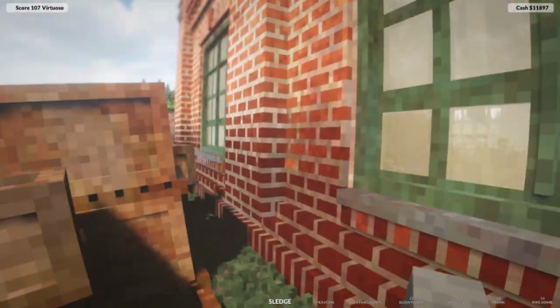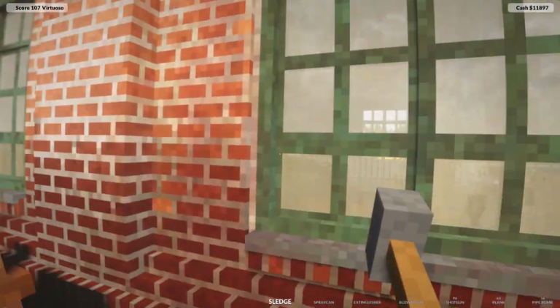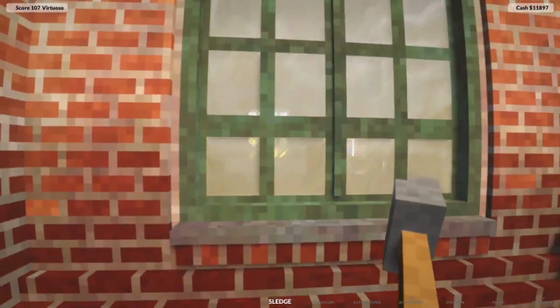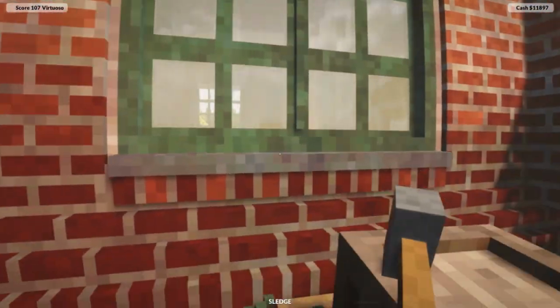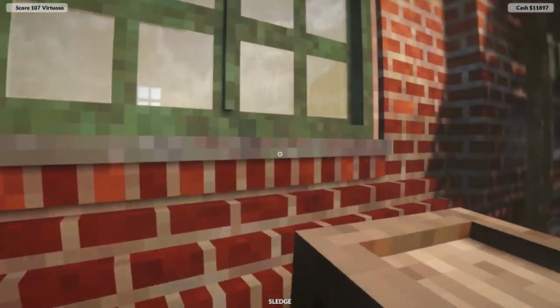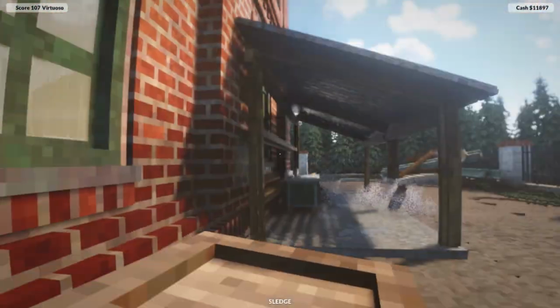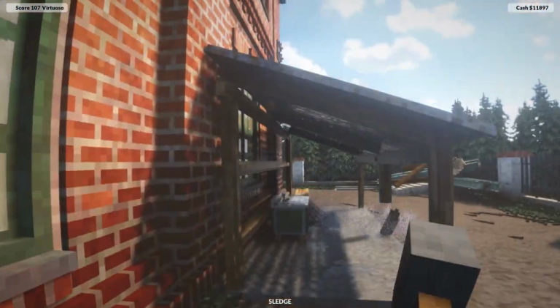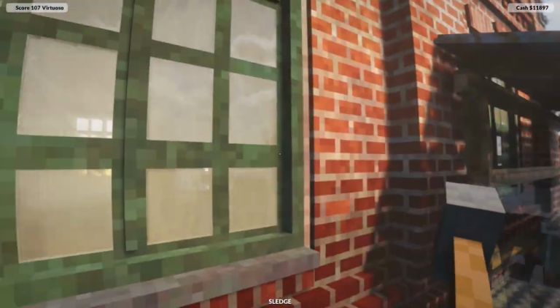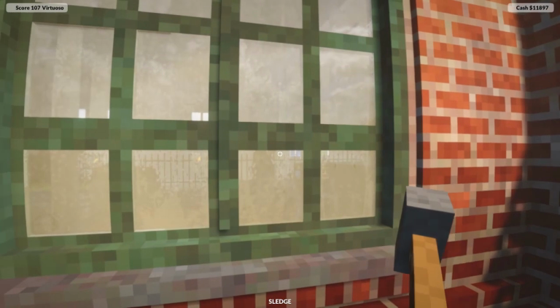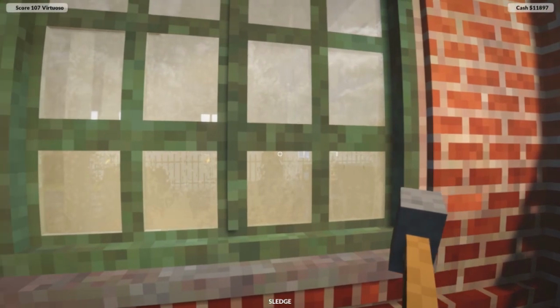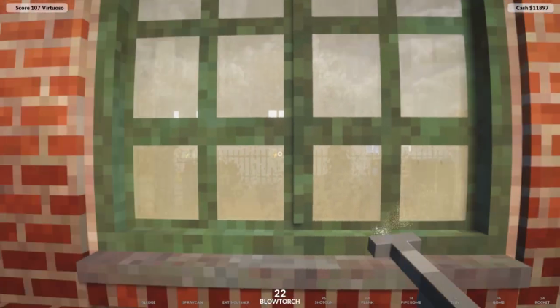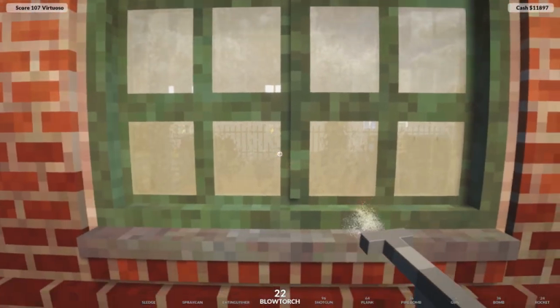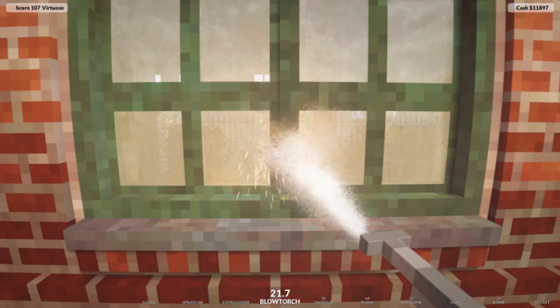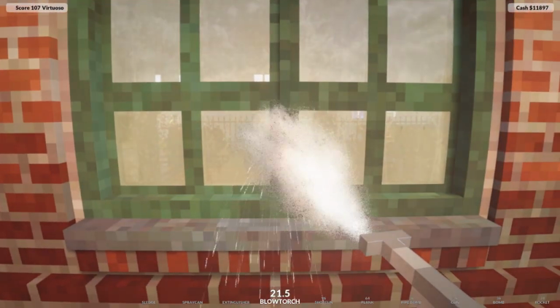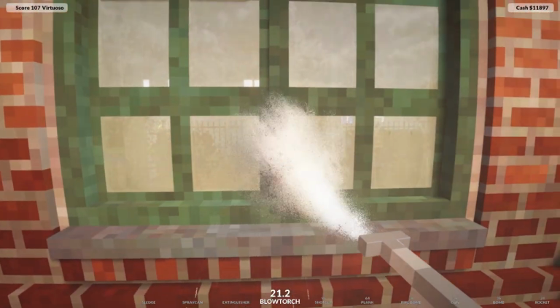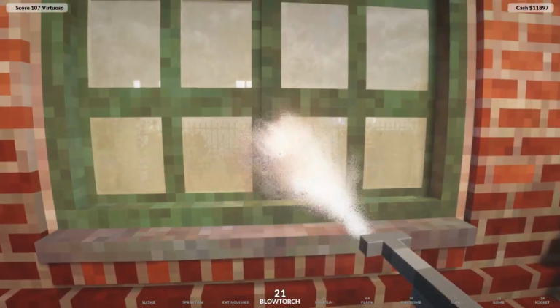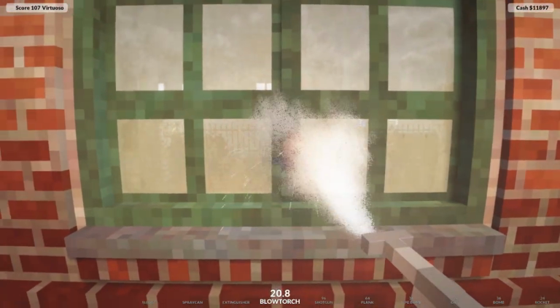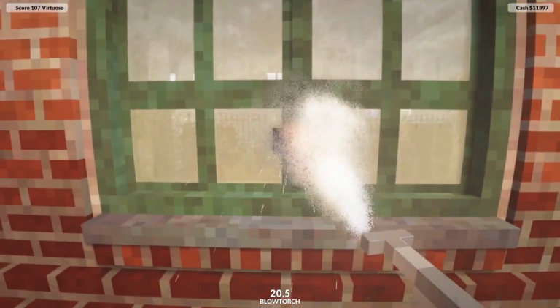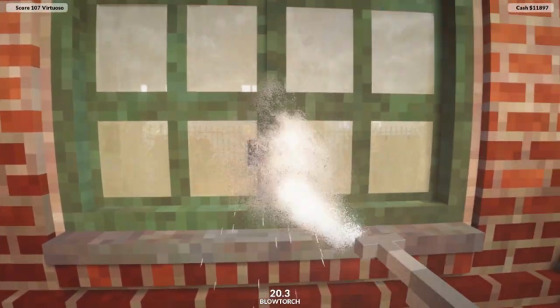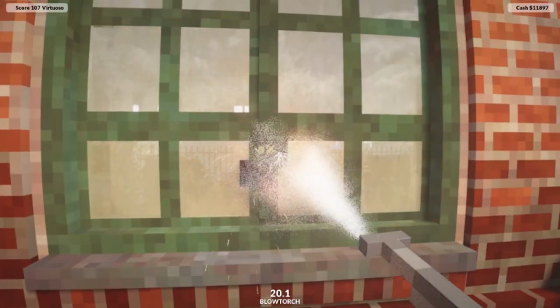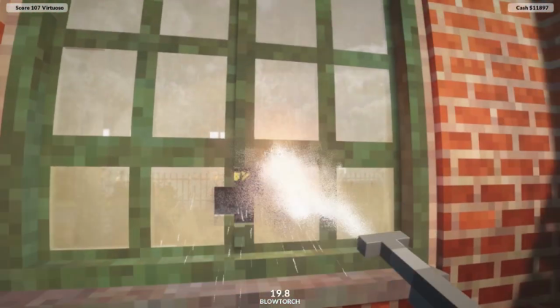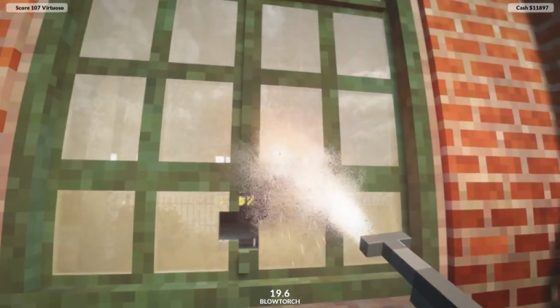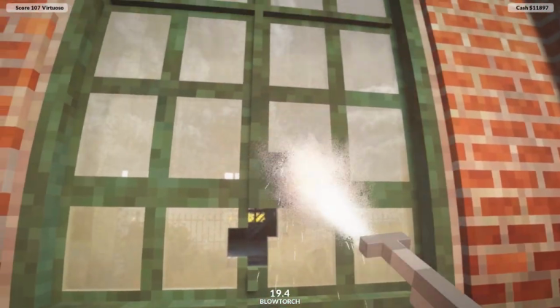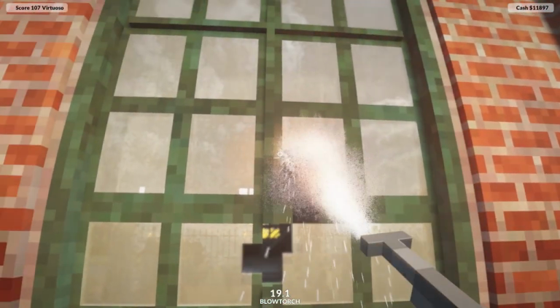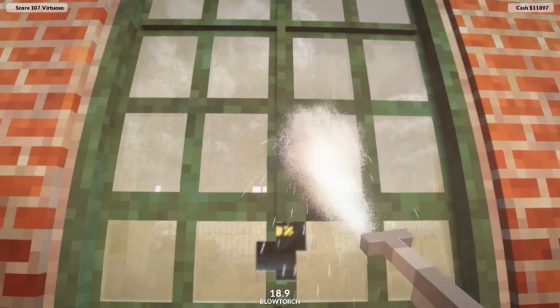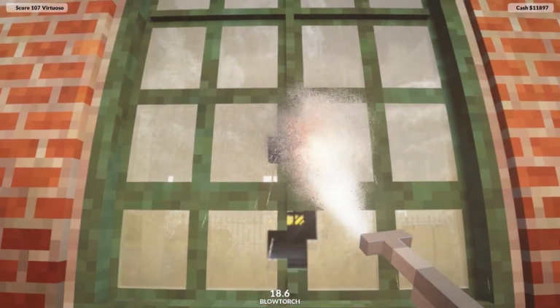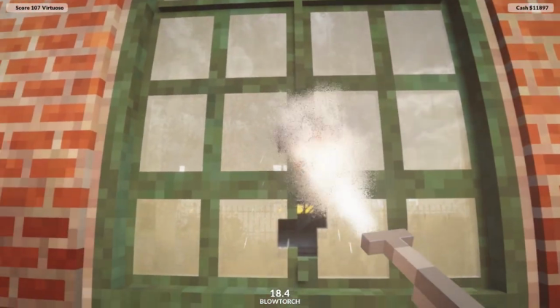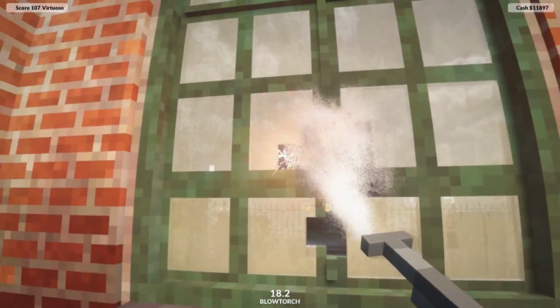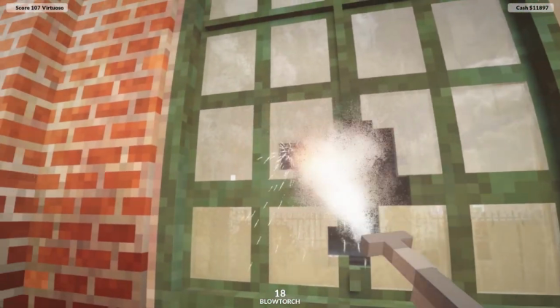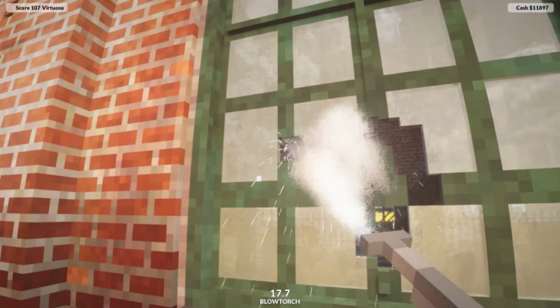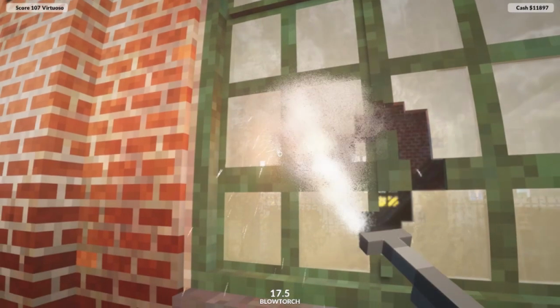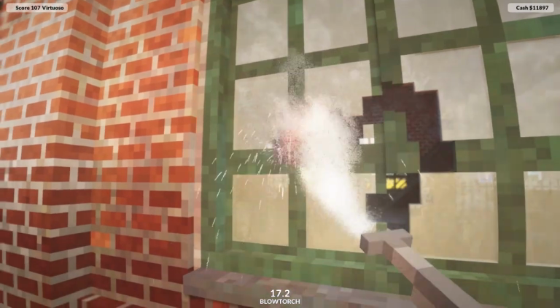Always point the blowtorch so that when the flame cuts through, it doesn't hit the thing behind it — especially with bombs.